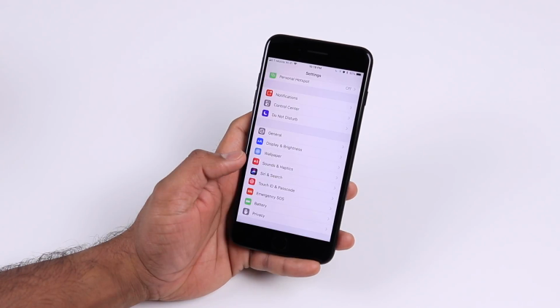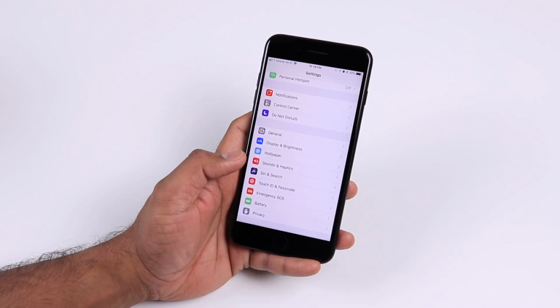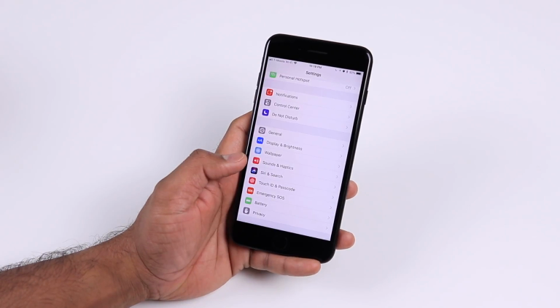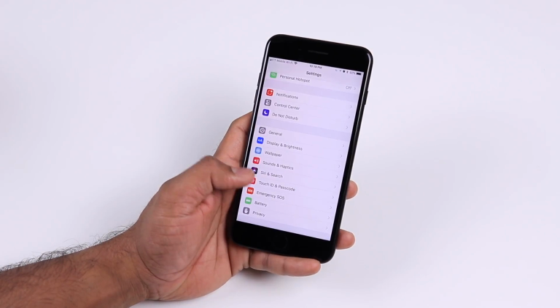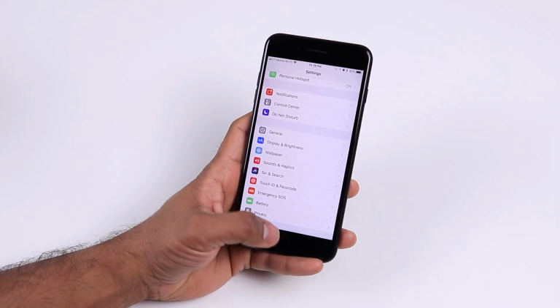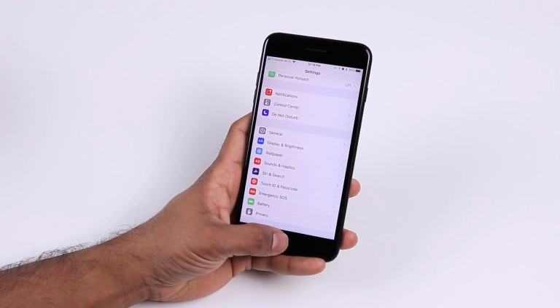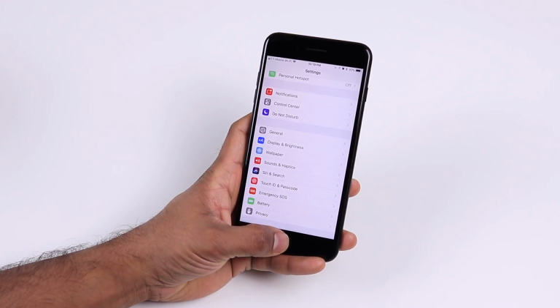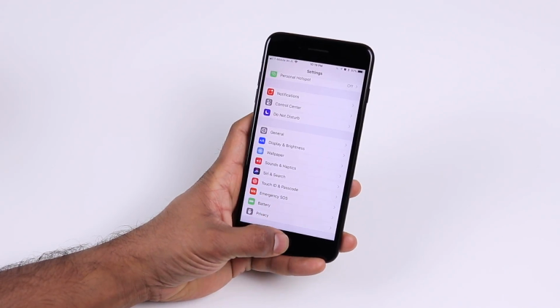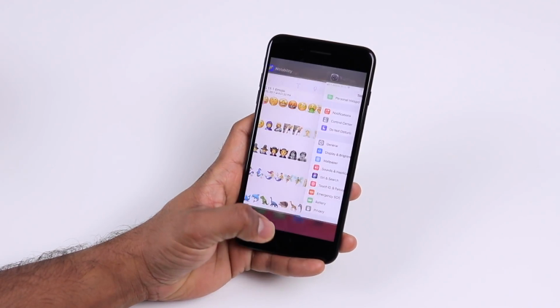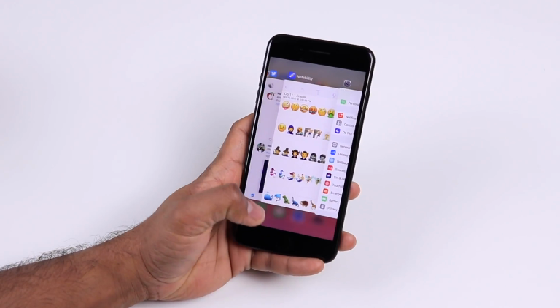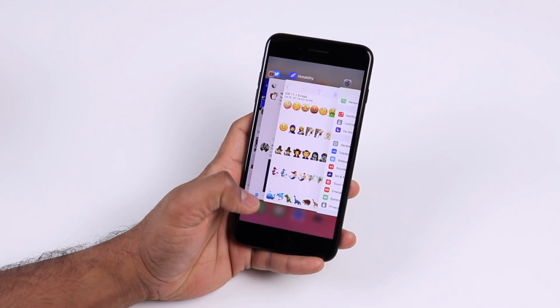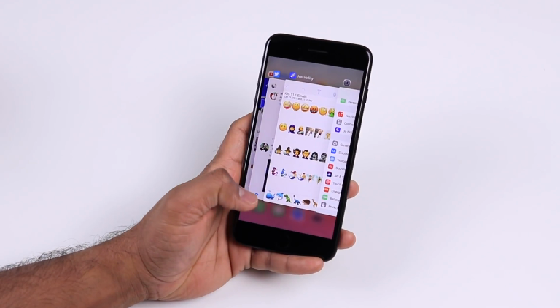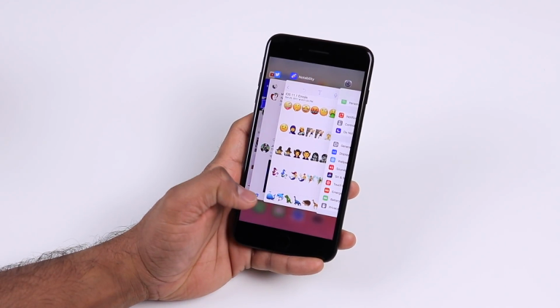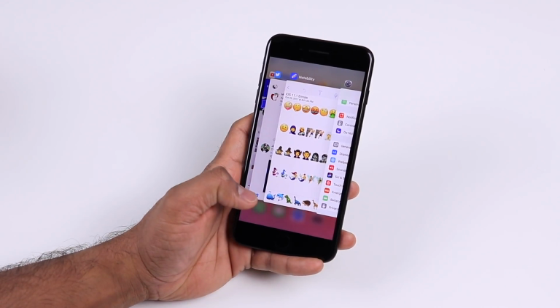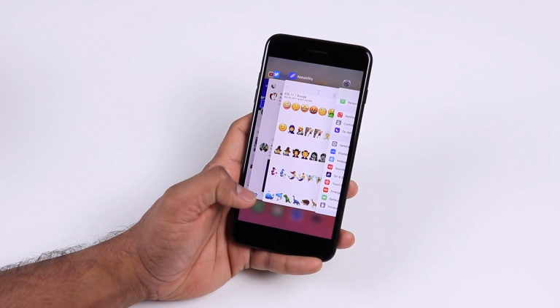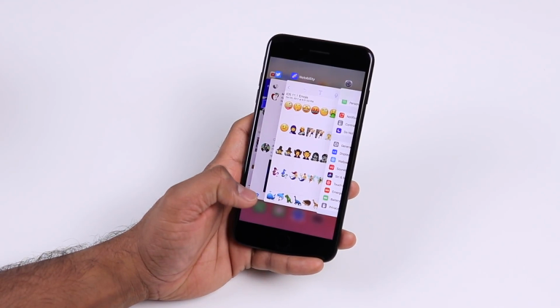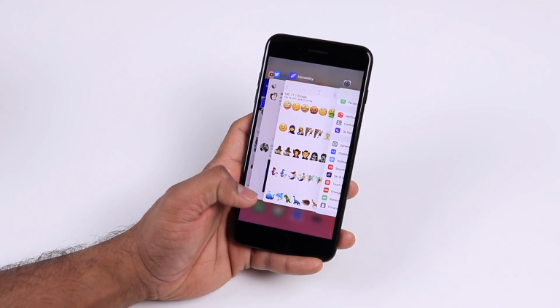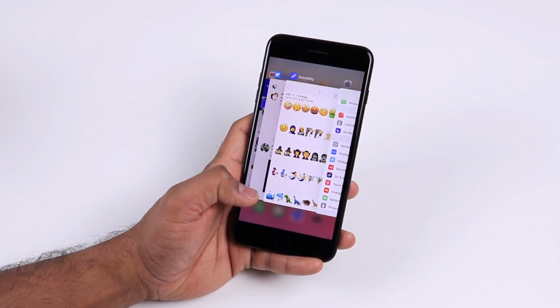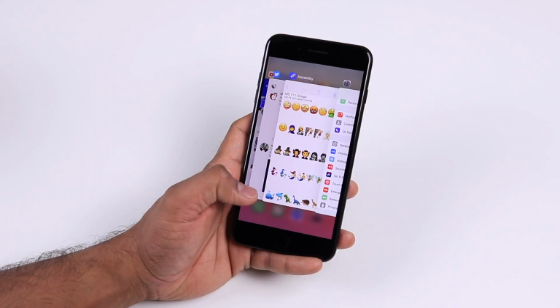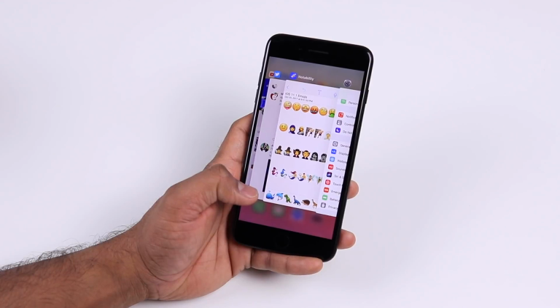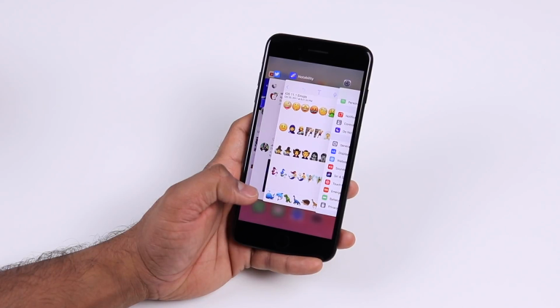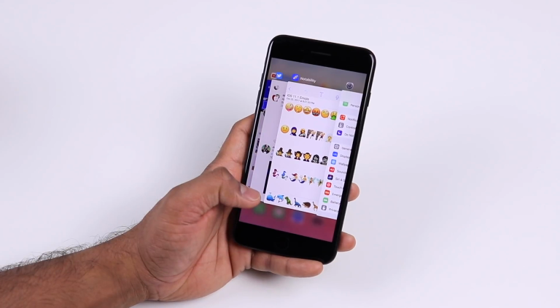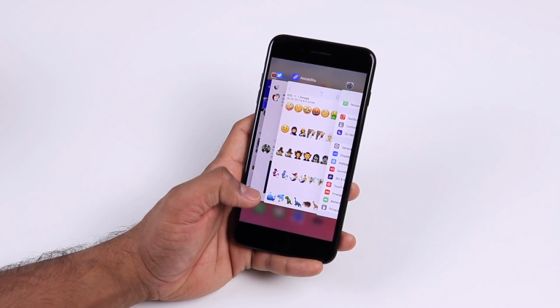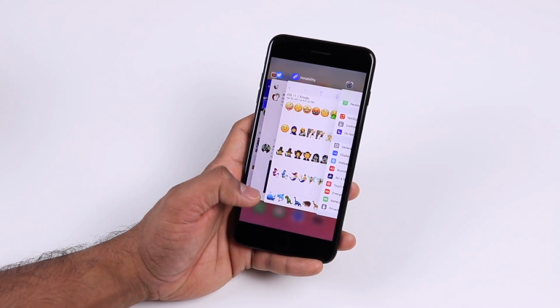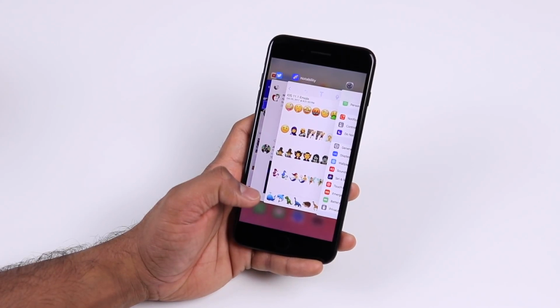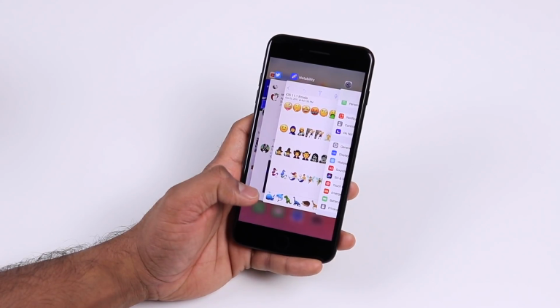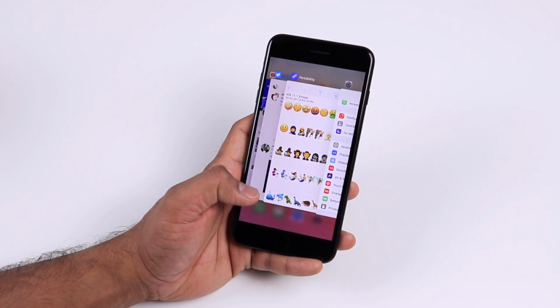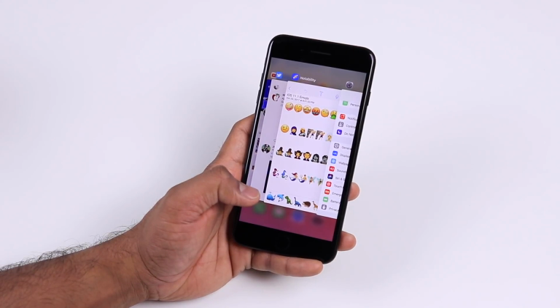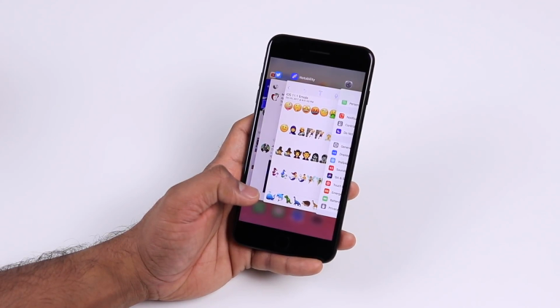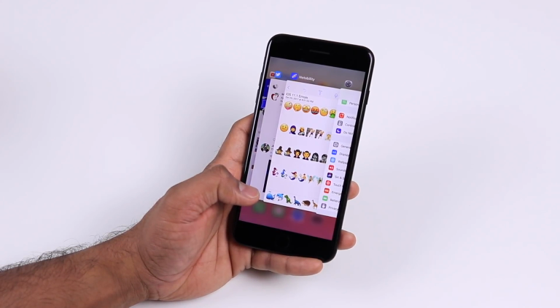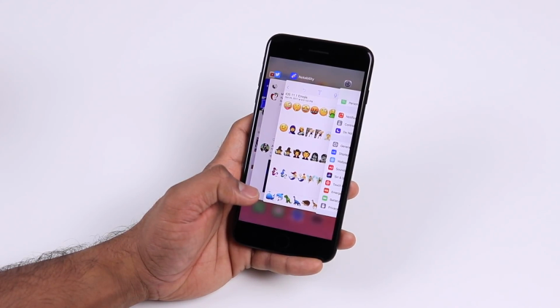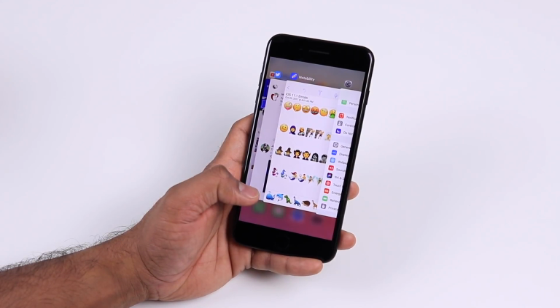And of course, double tapping the home button still brings up the 3D app switcher if you wish to use that.